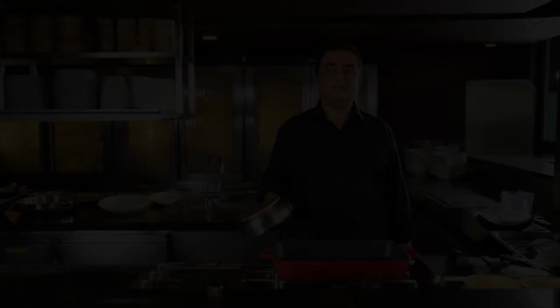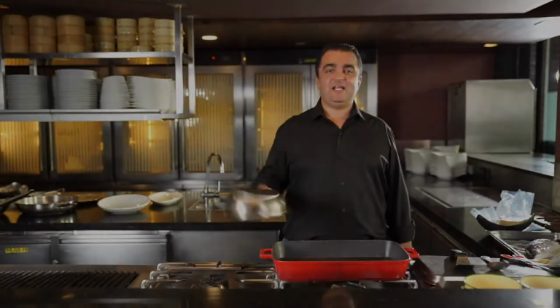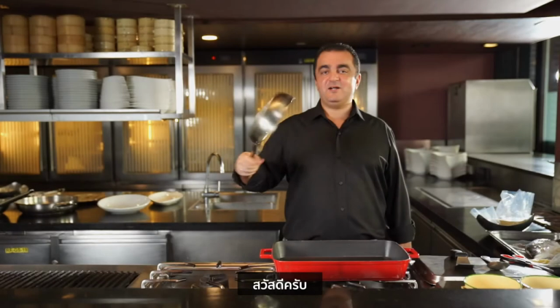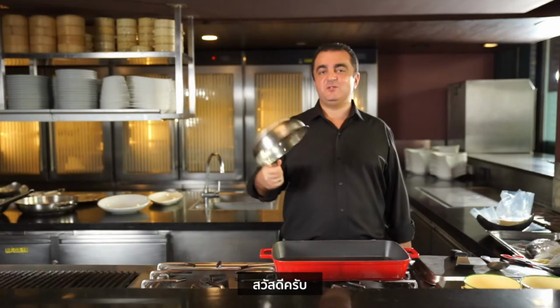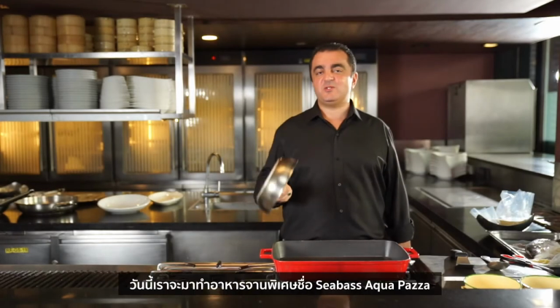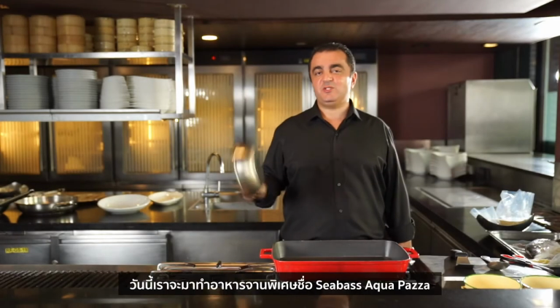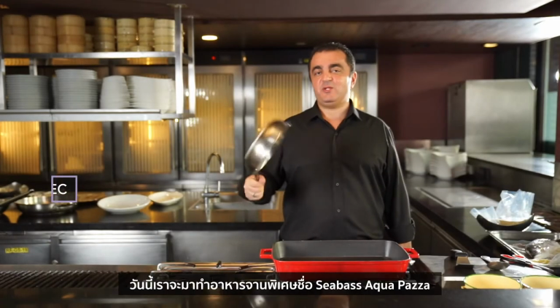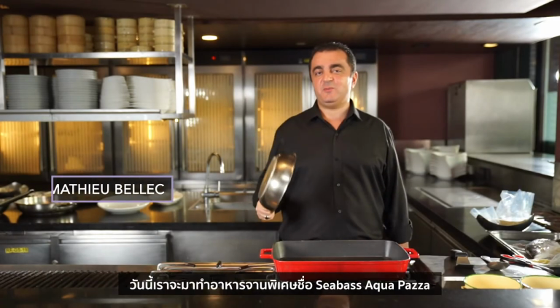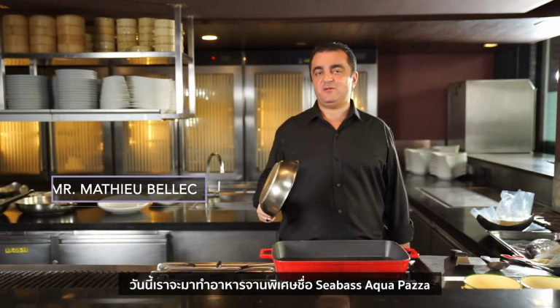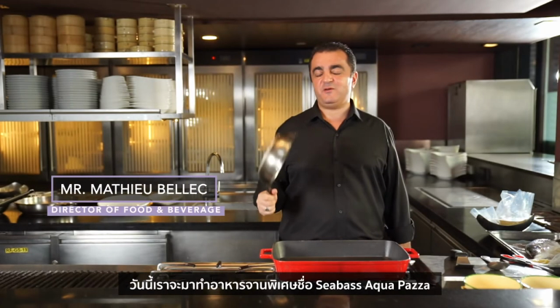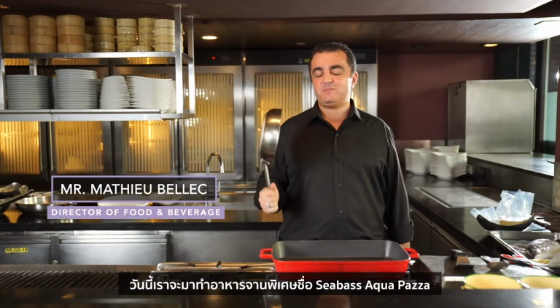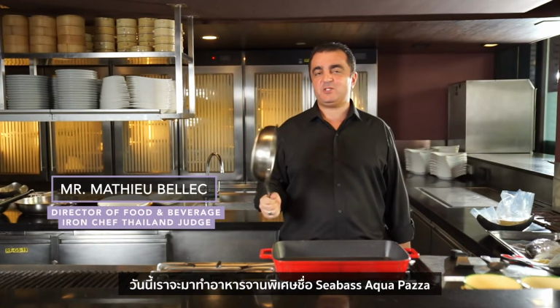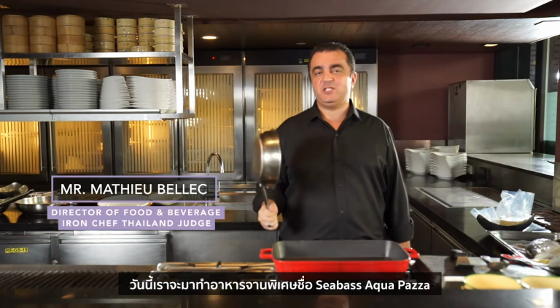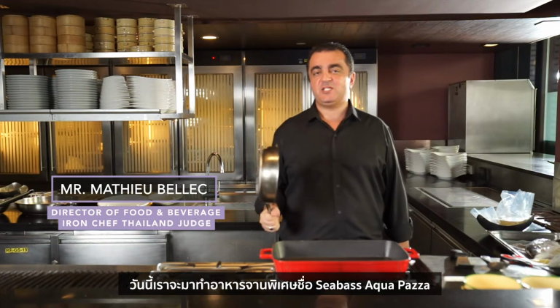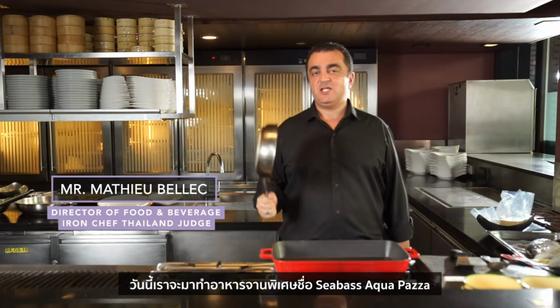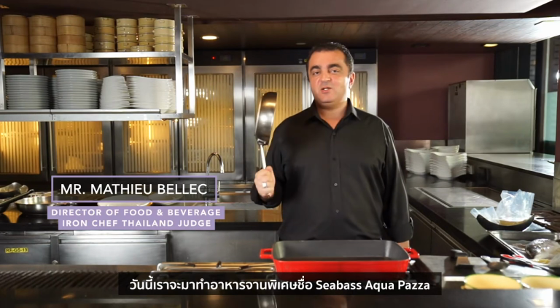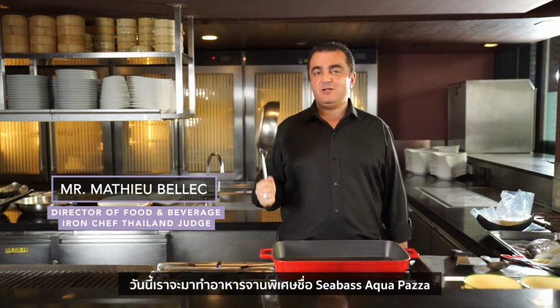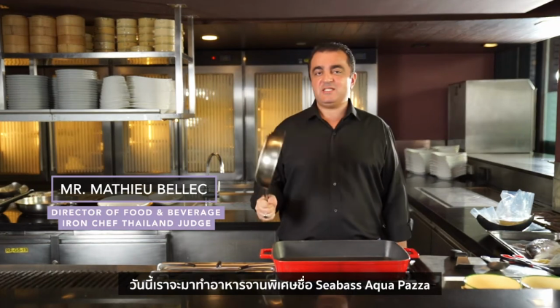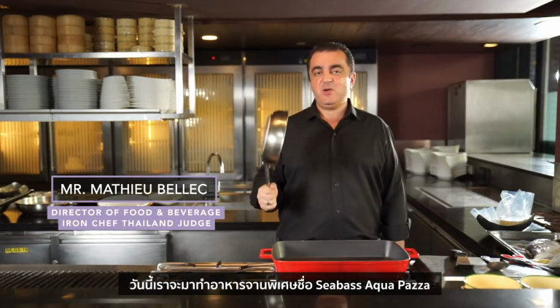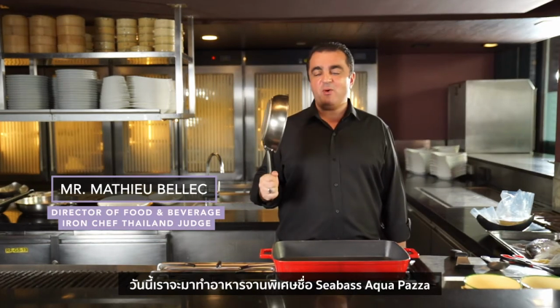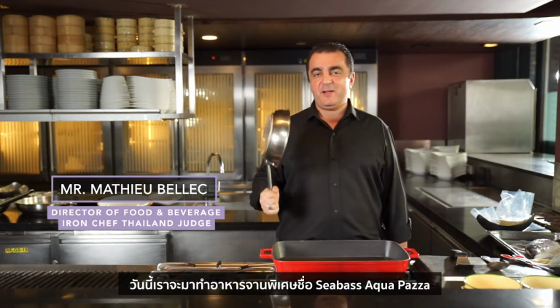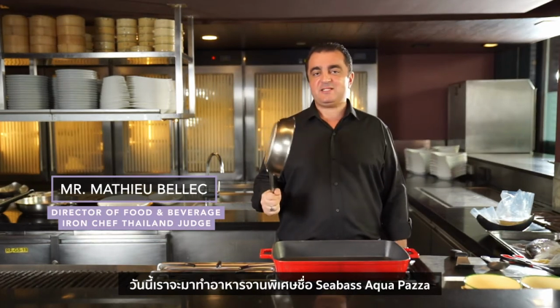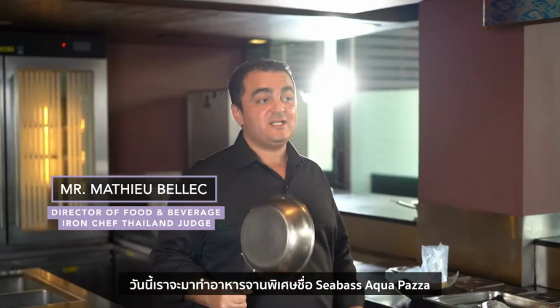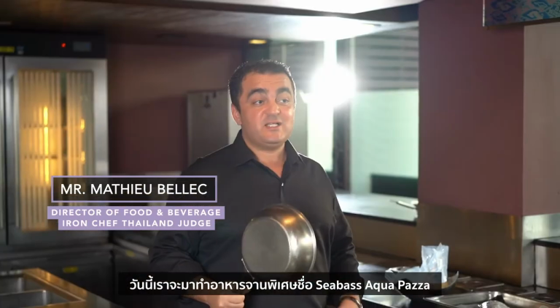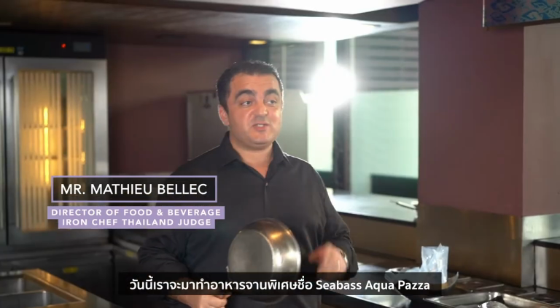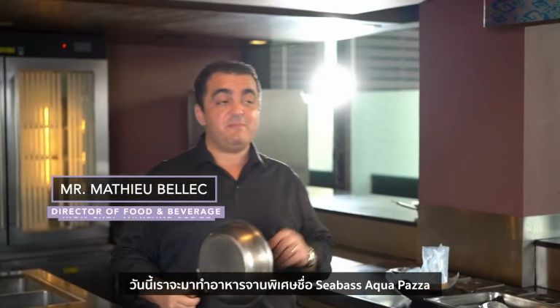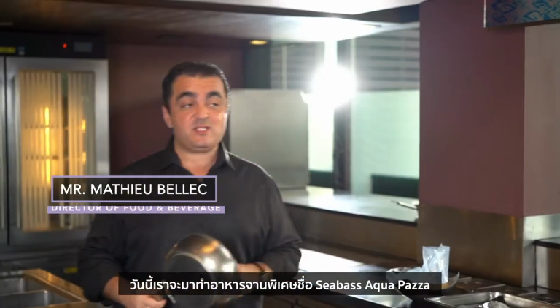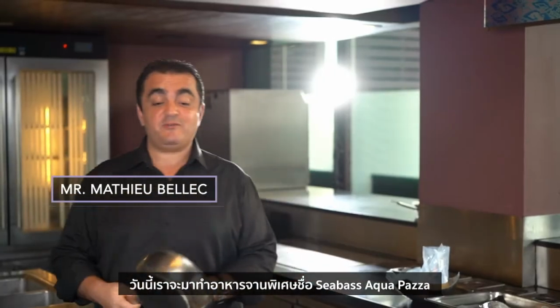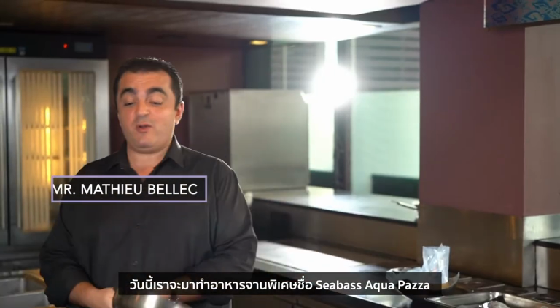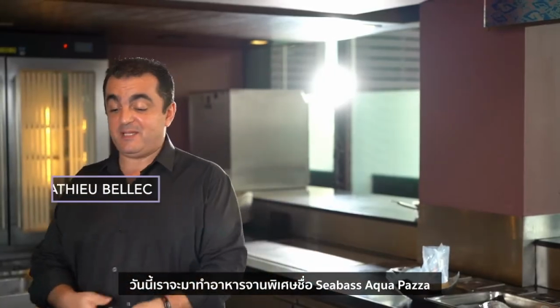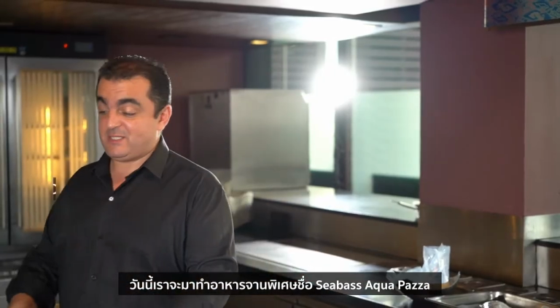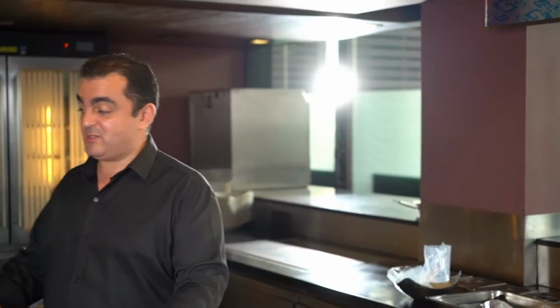Hello! Today we're going to make a very special dish, the Branzino aquapazza — the sea bass with aquapazza sauce.